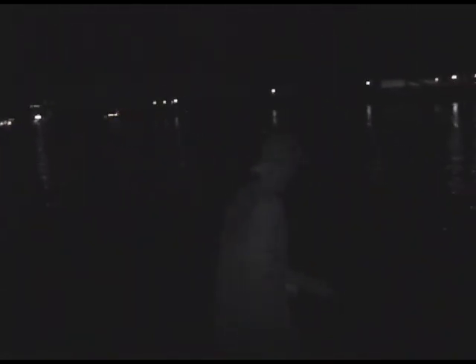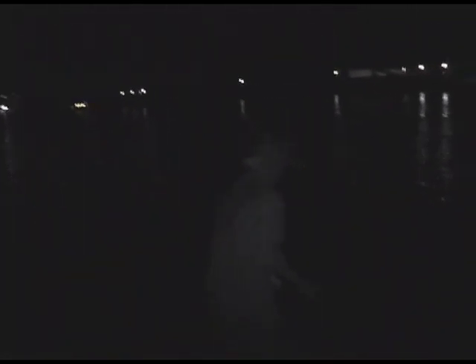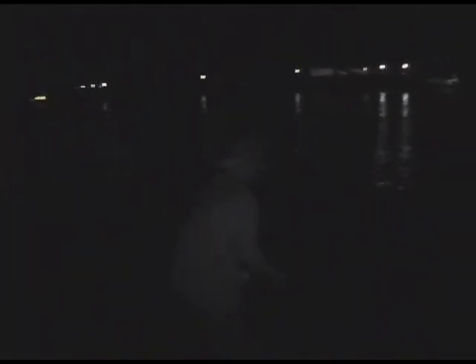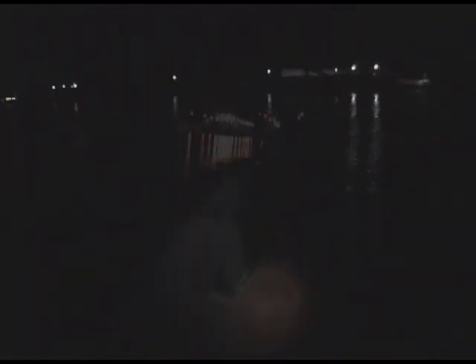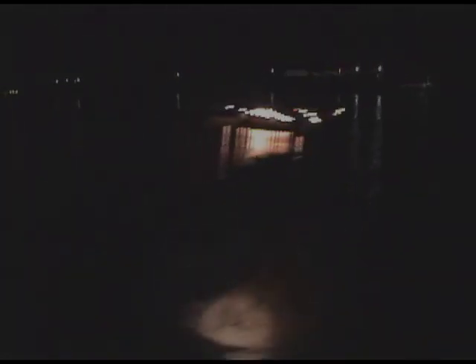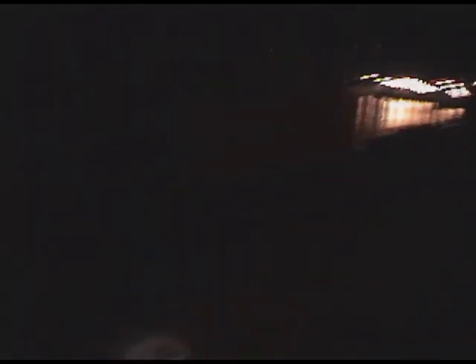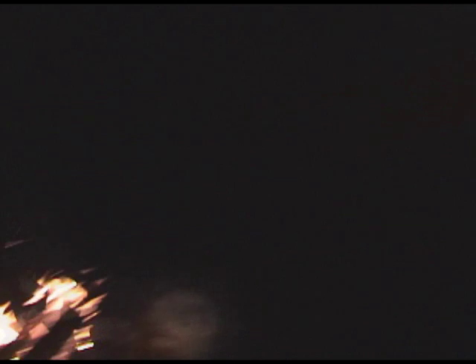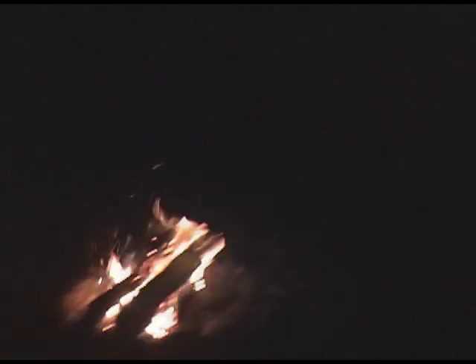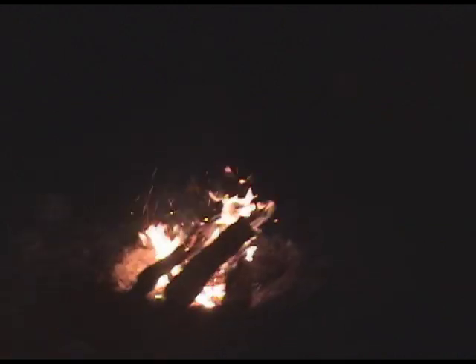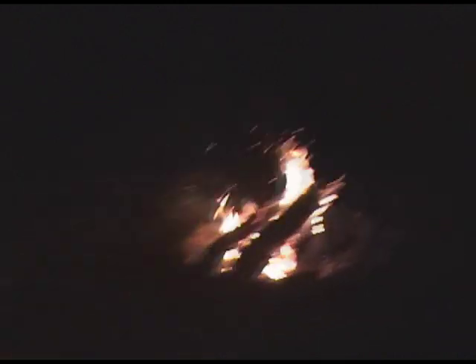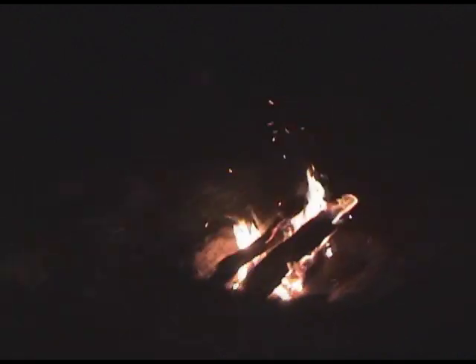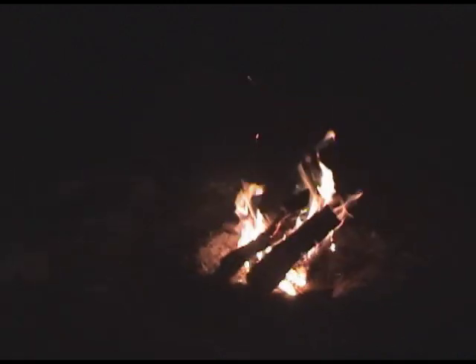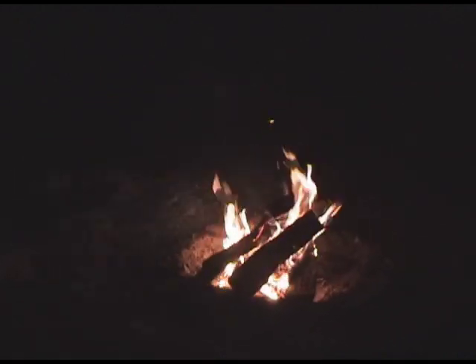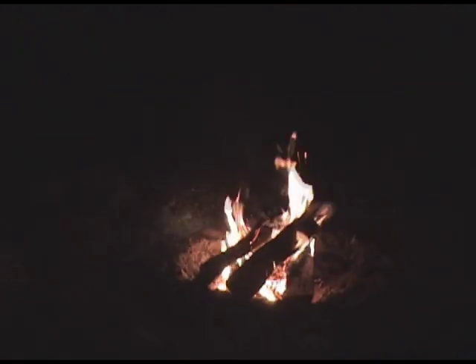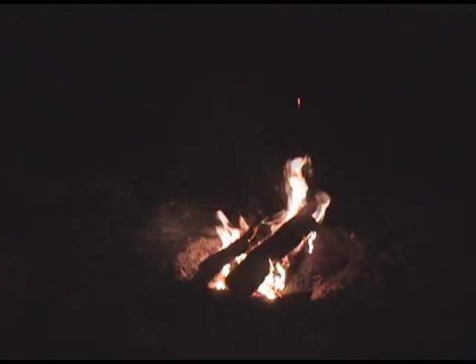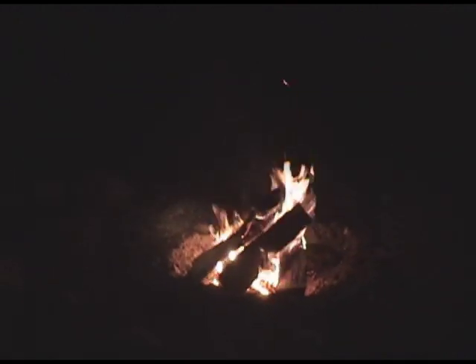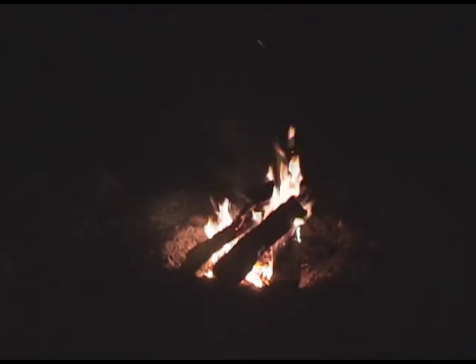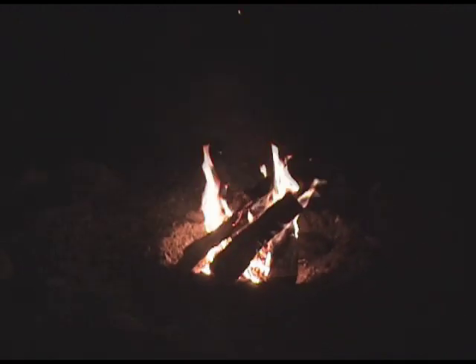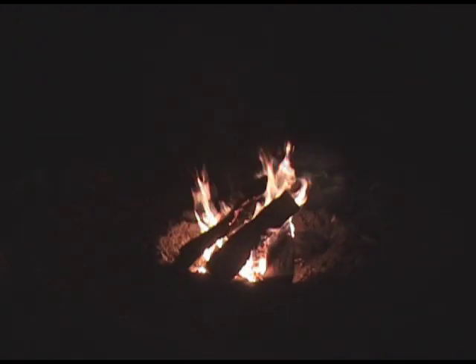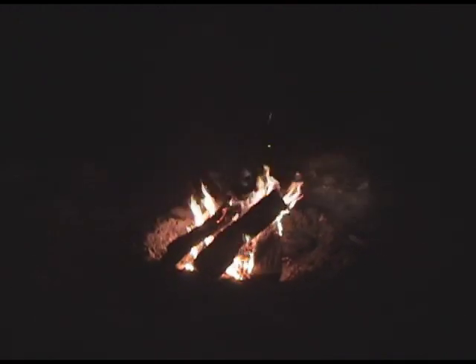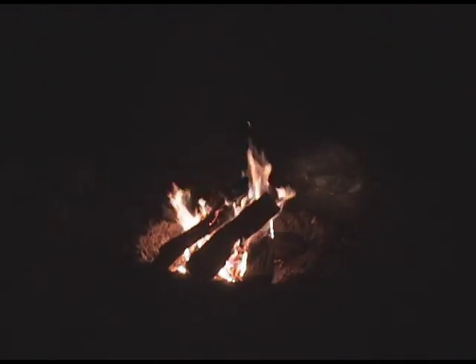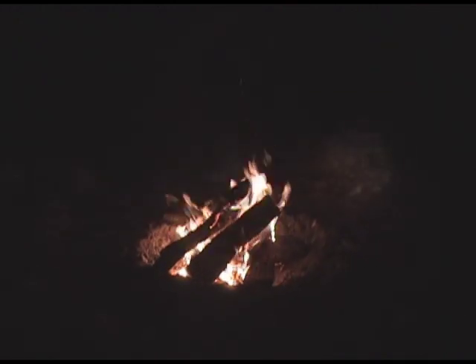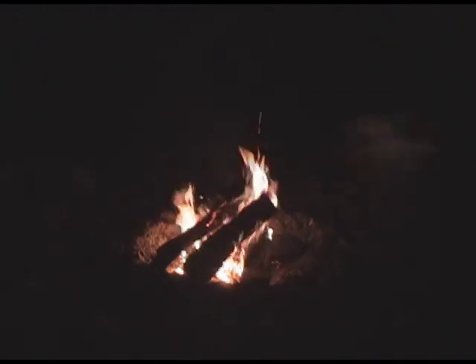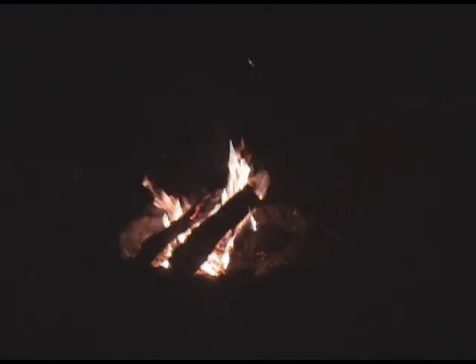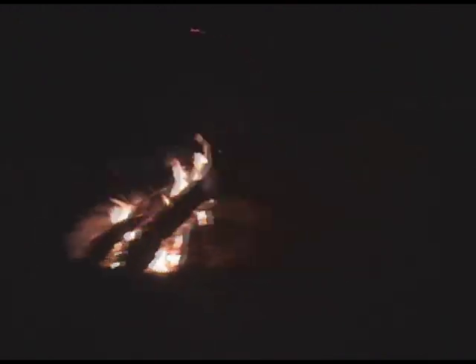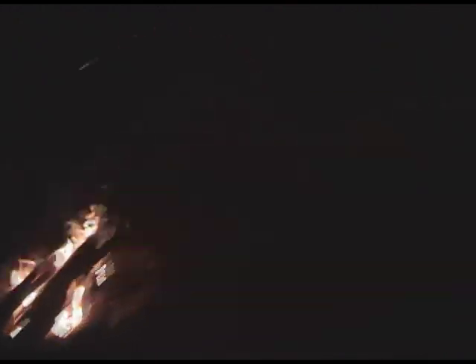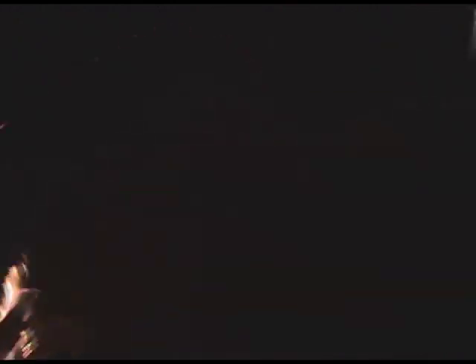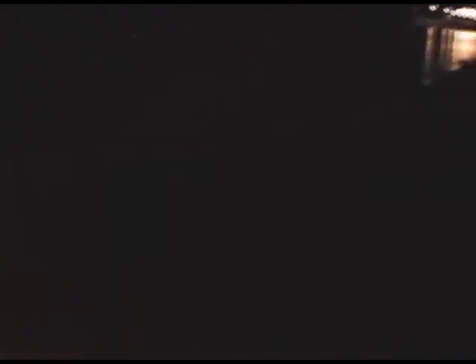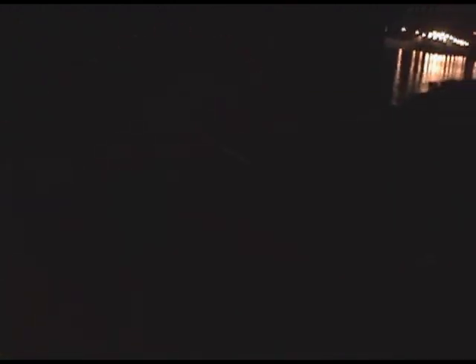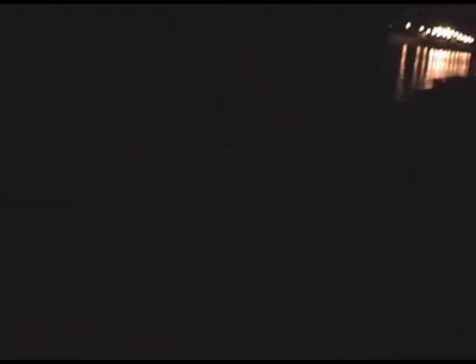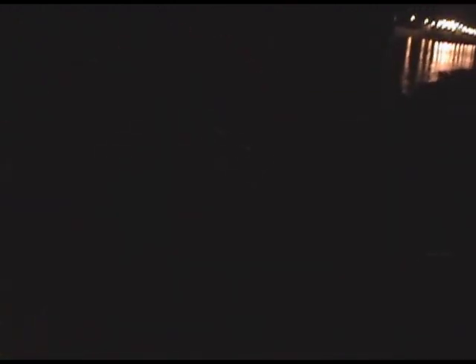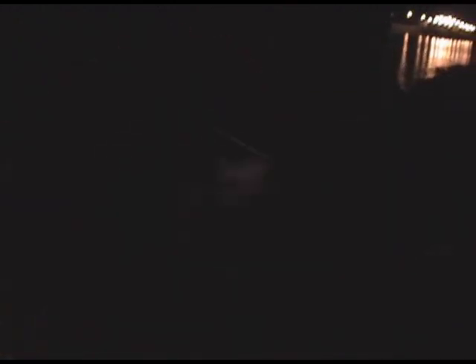Hooray! Nice fire. The fire is definitely kicking.